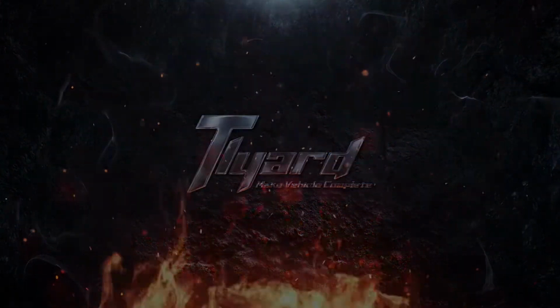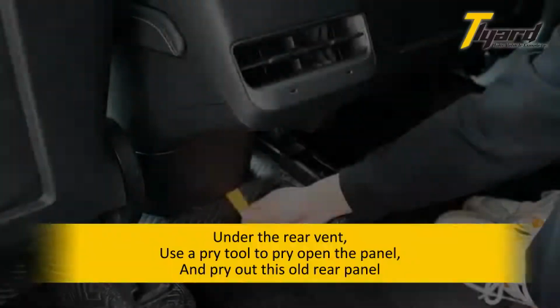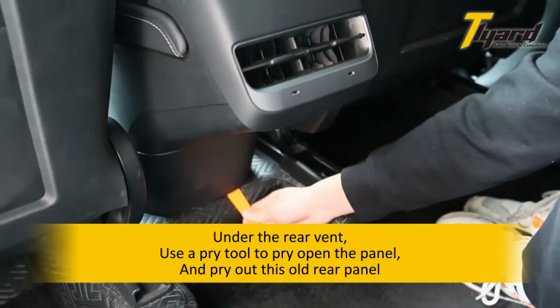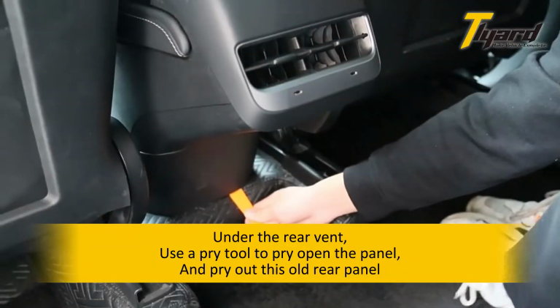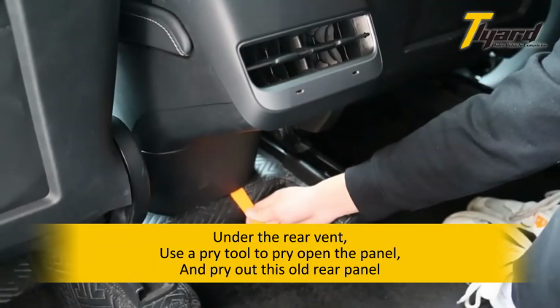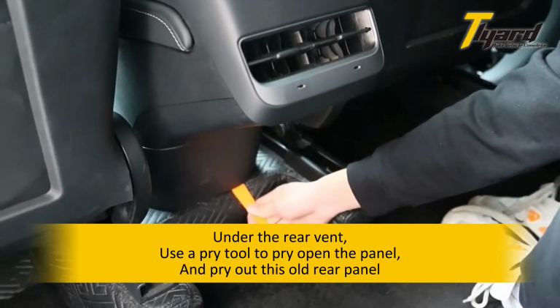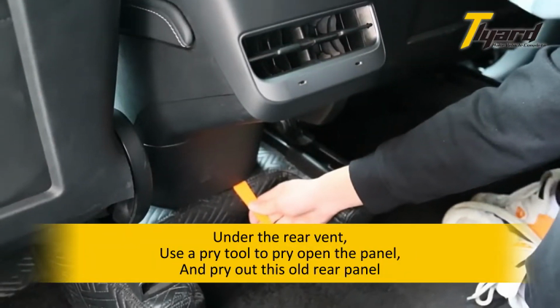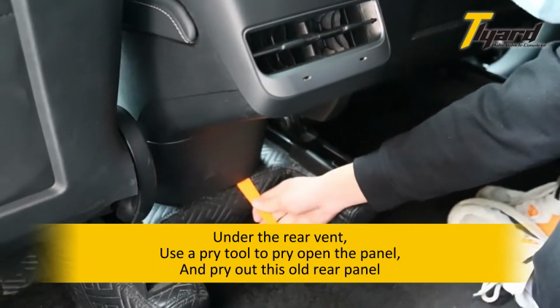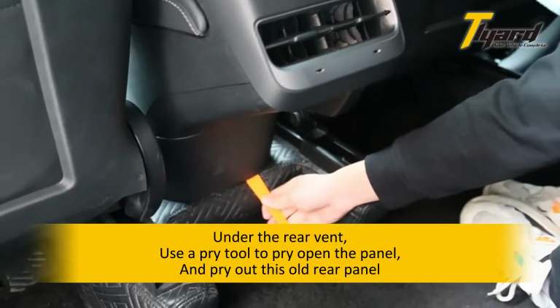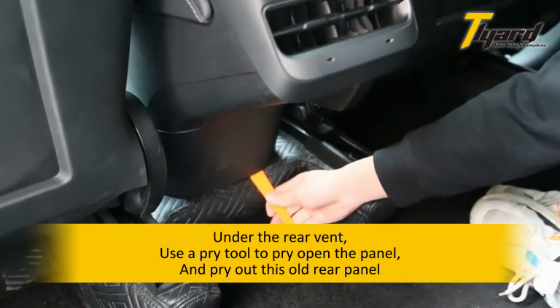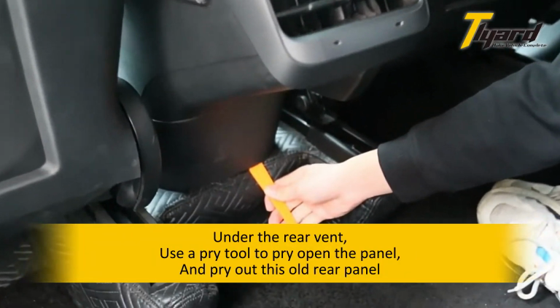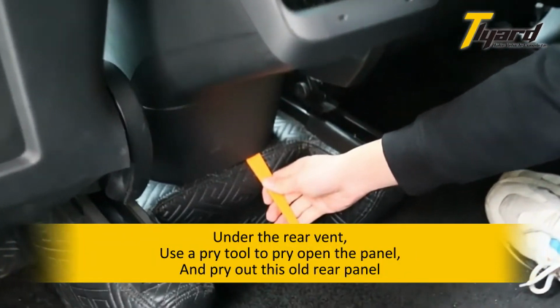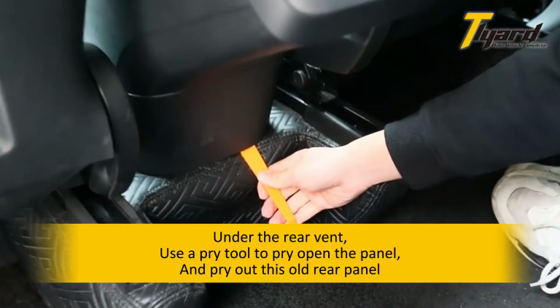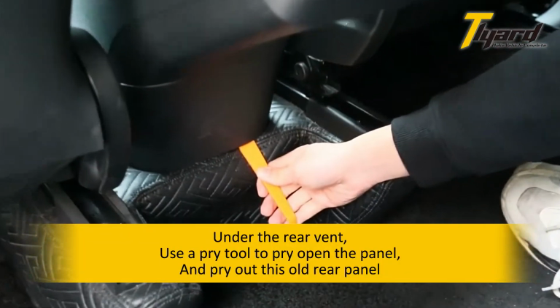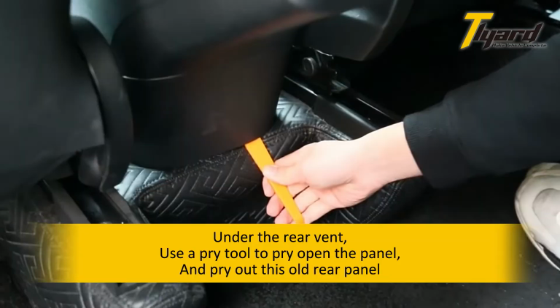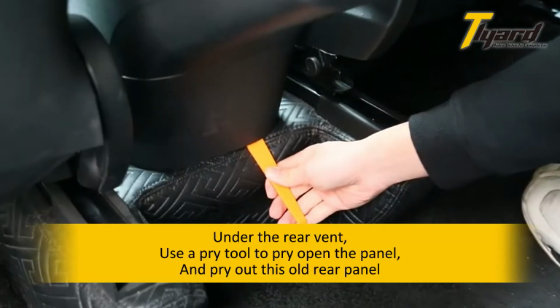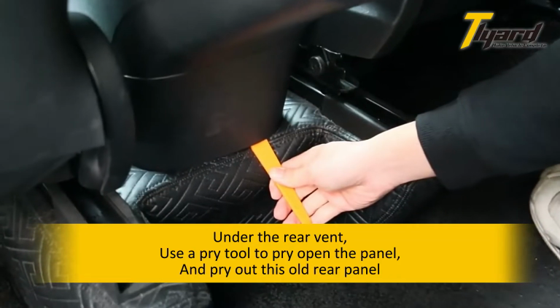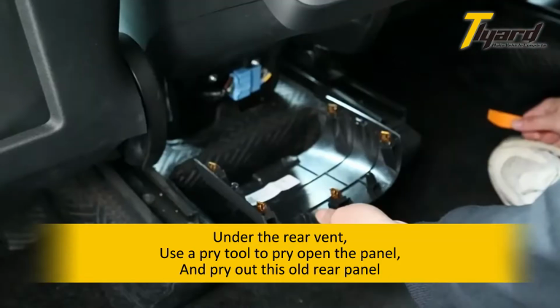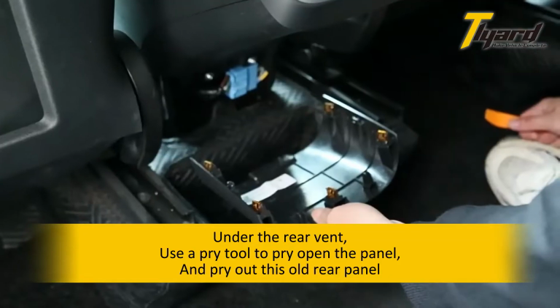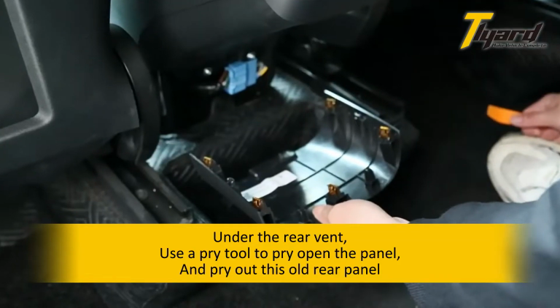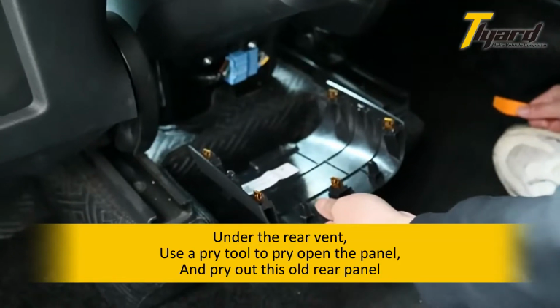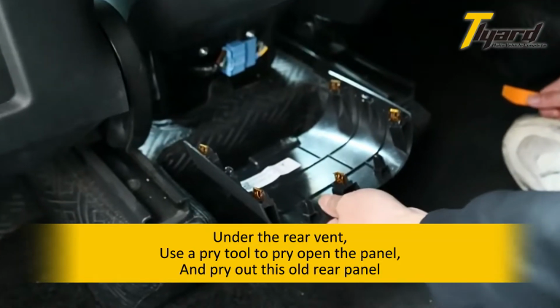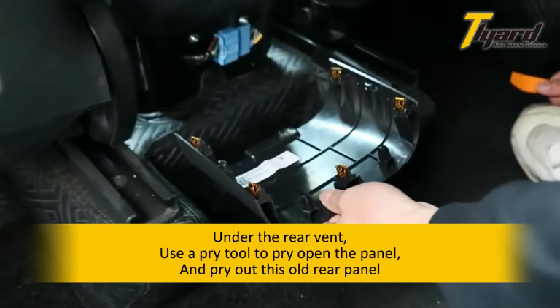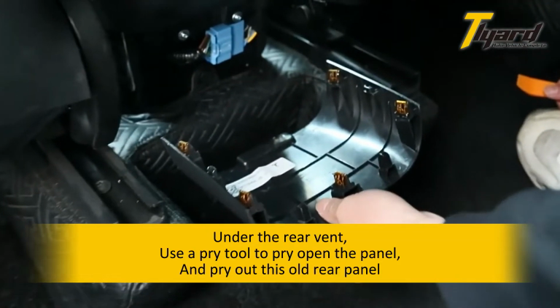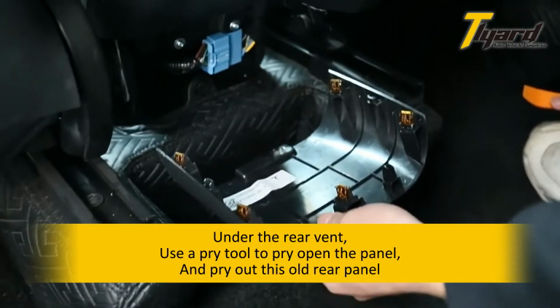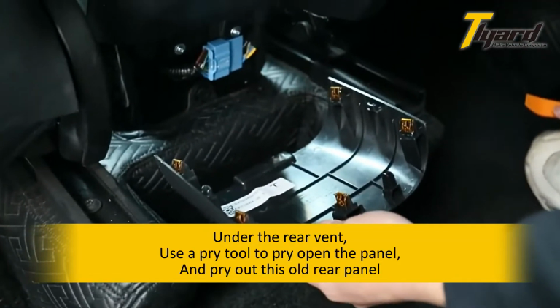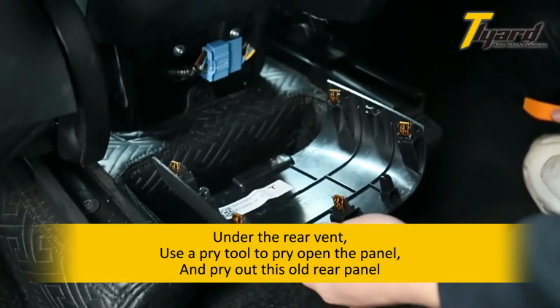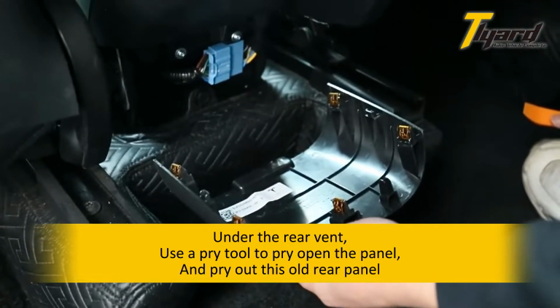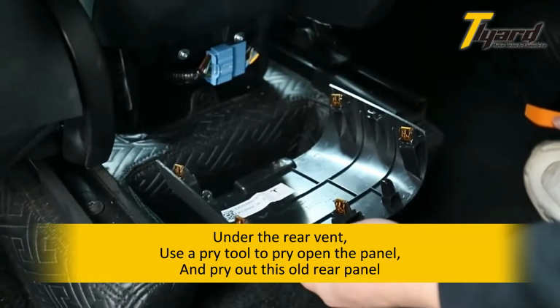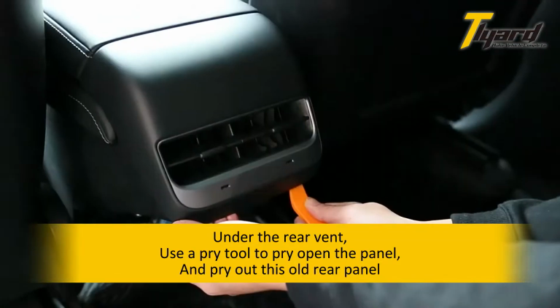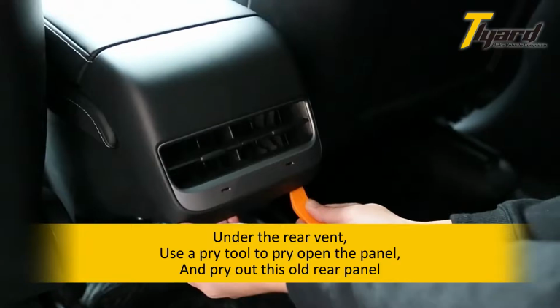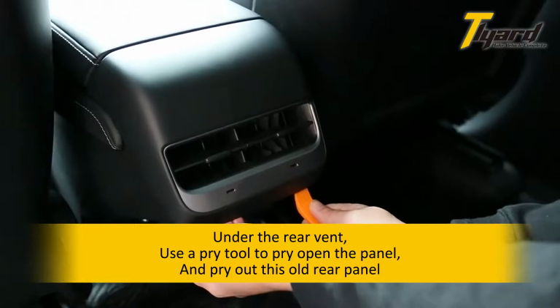Under the rear vent, use a pry tool to pry open the panel and pry out the old rear panel.